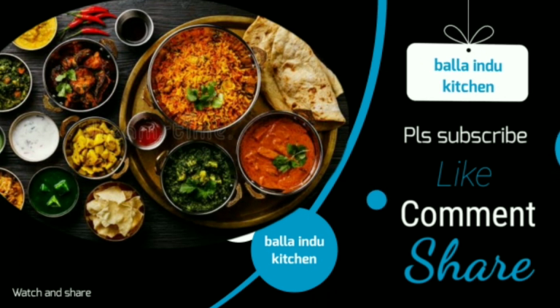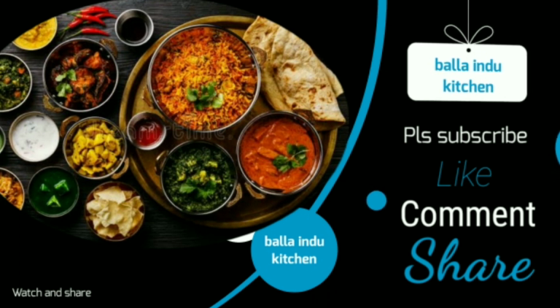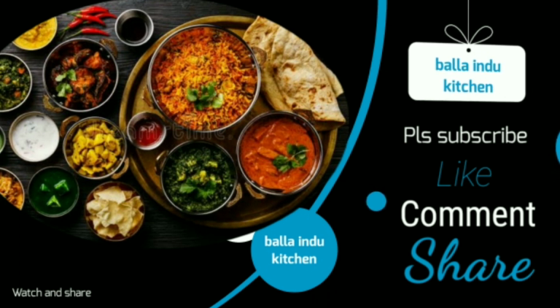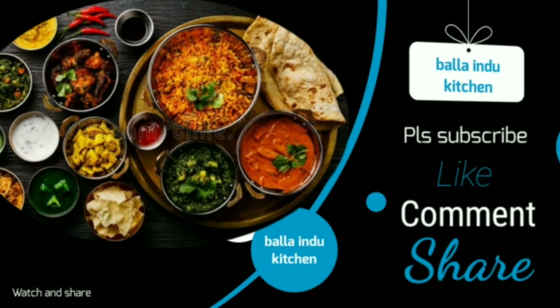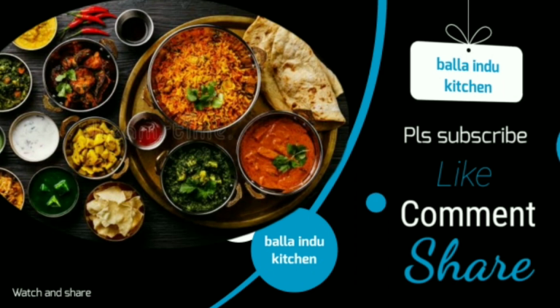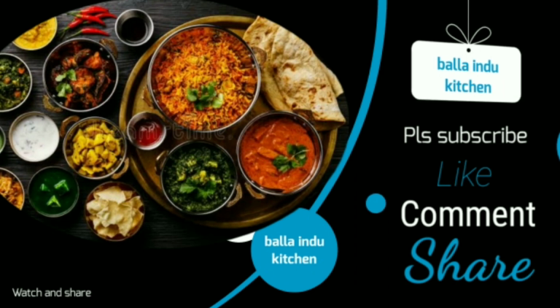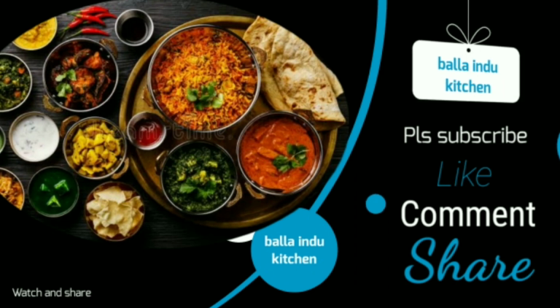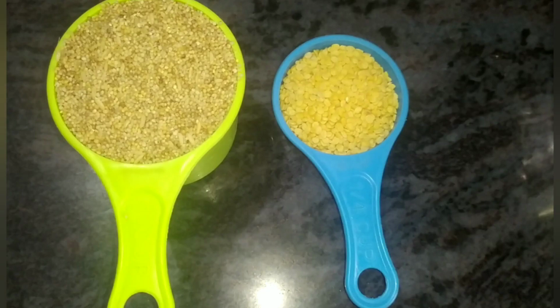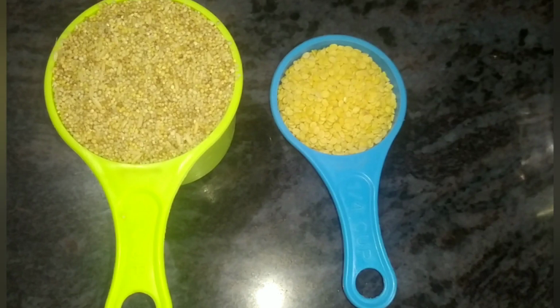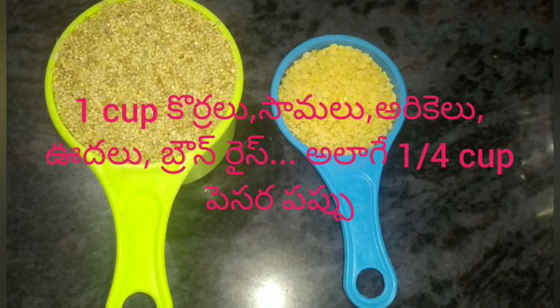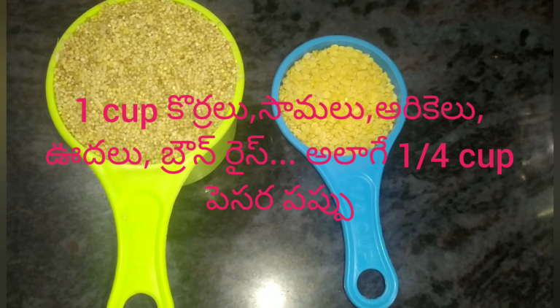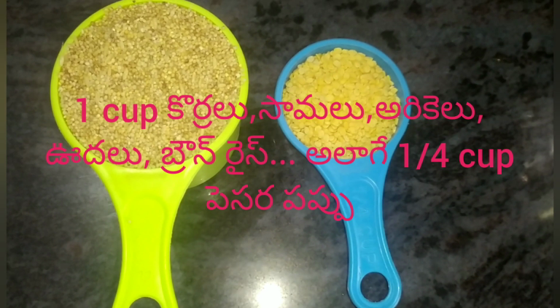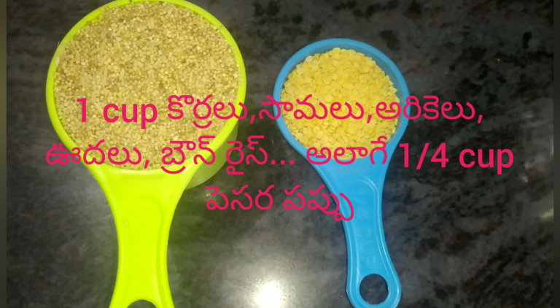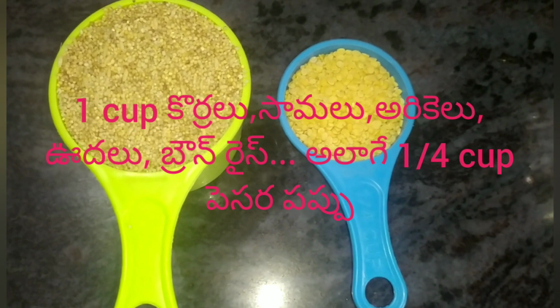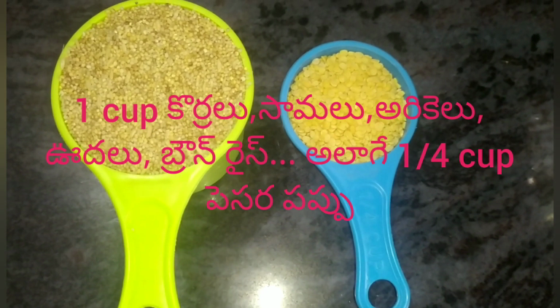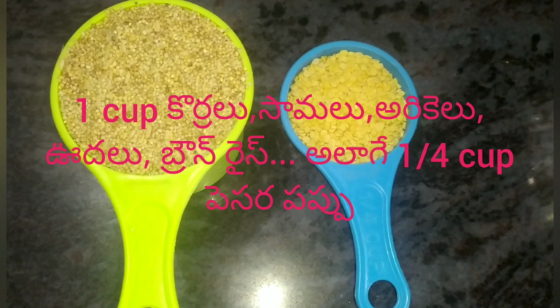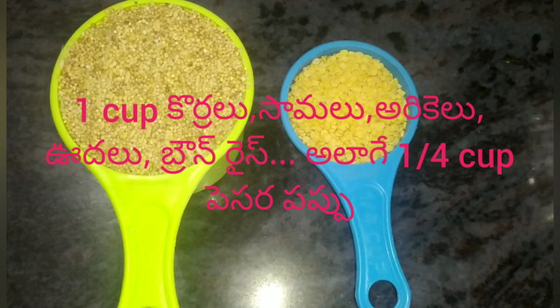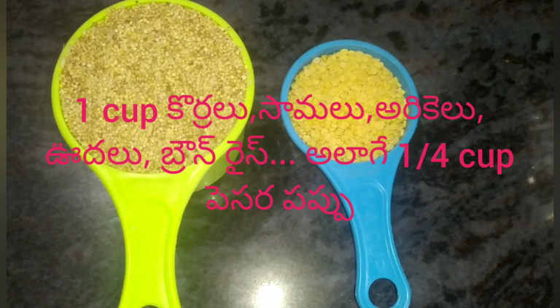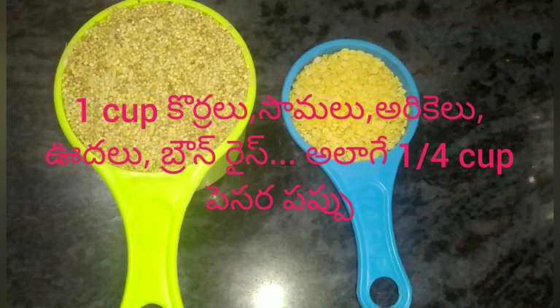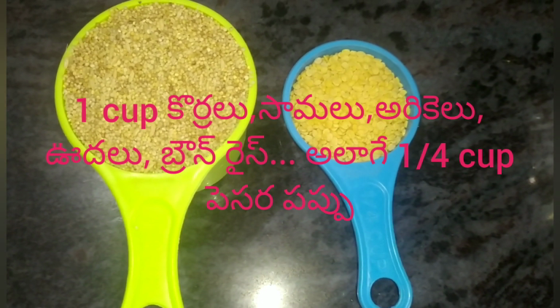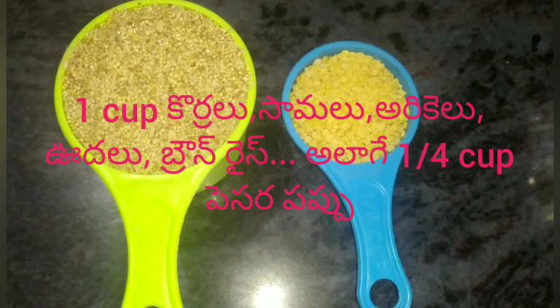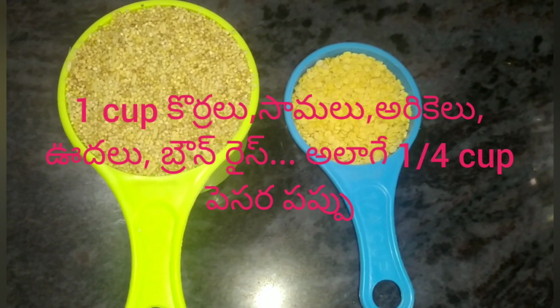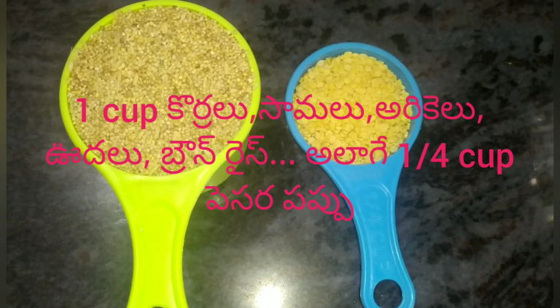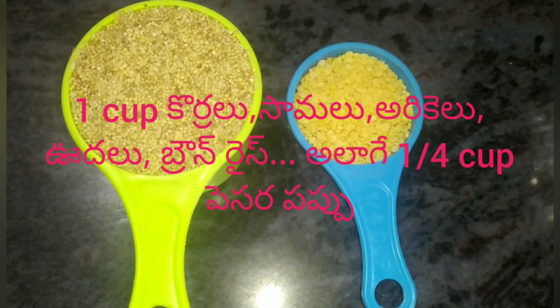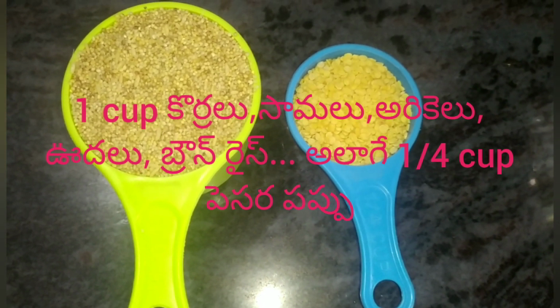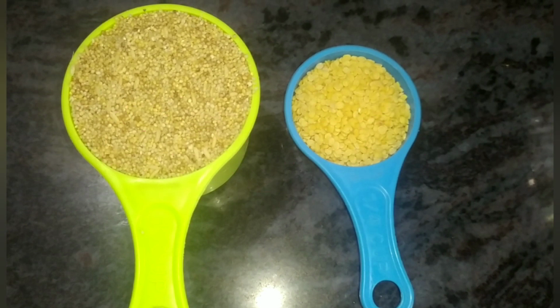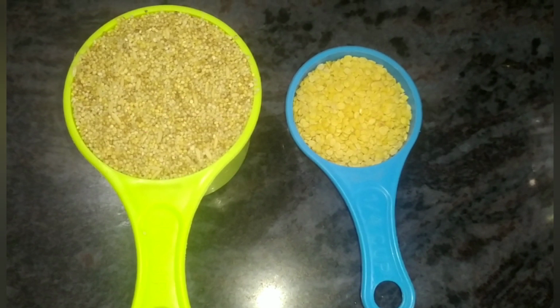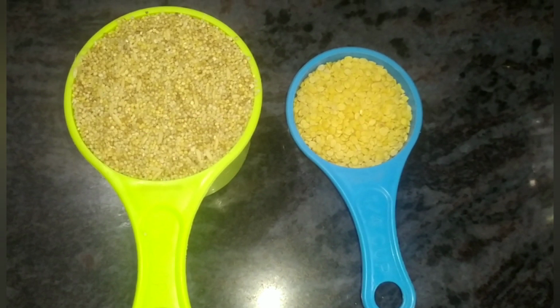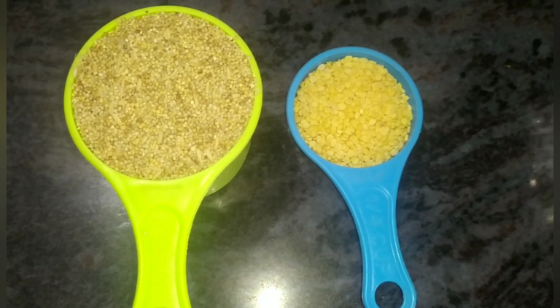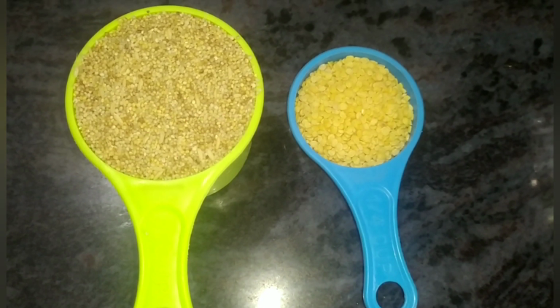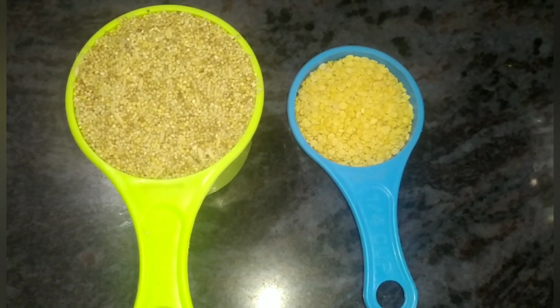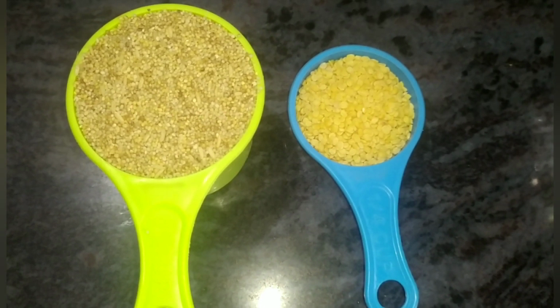This recipe is called Millets recipe. The ingredients are: 1 cup of corral, saamalu, arikalu, udal, brown rice, and half cup of pestle.